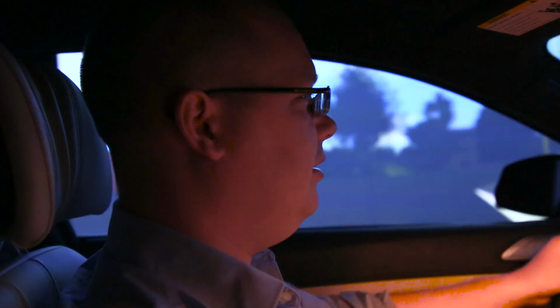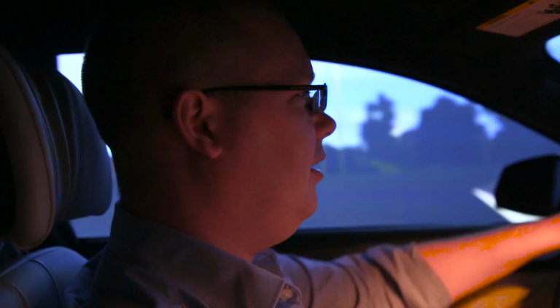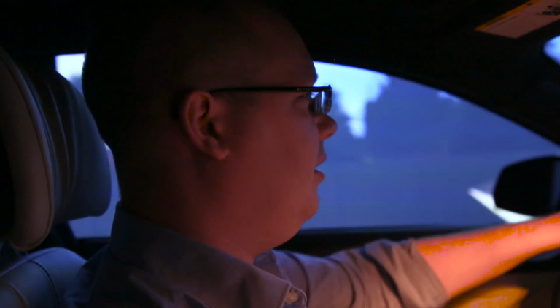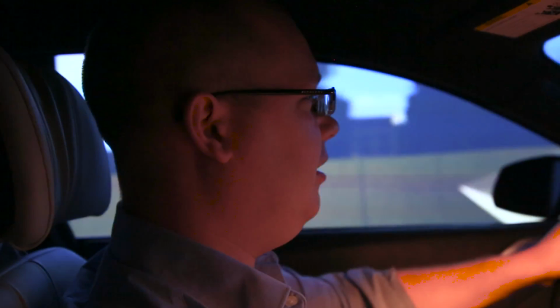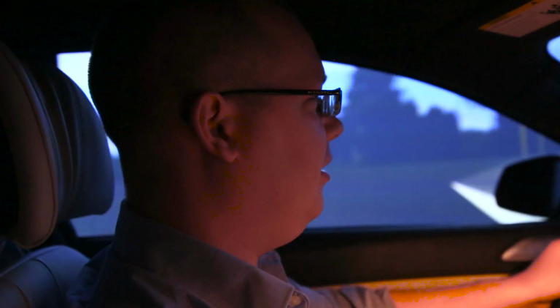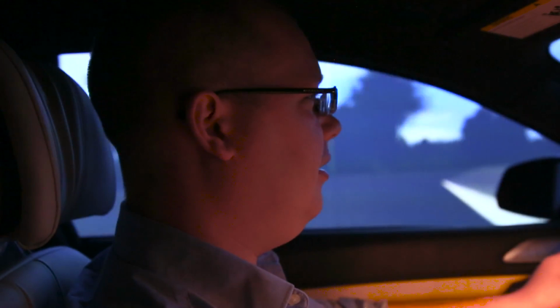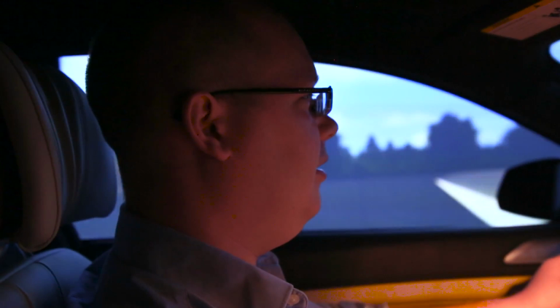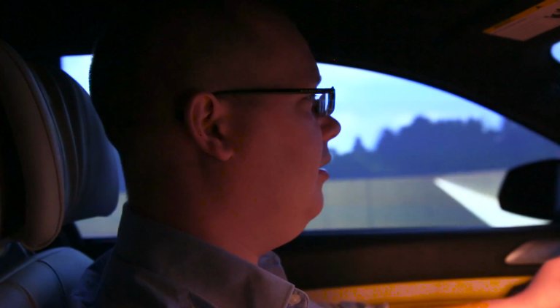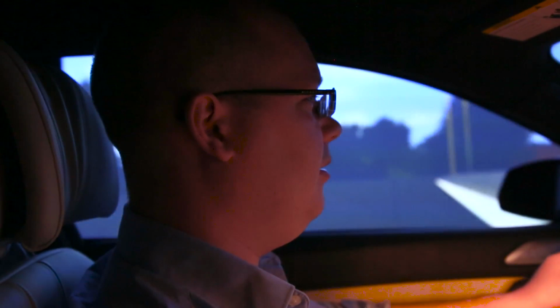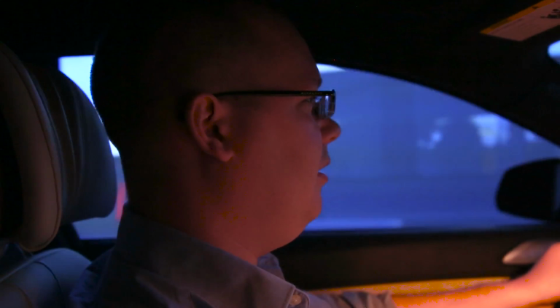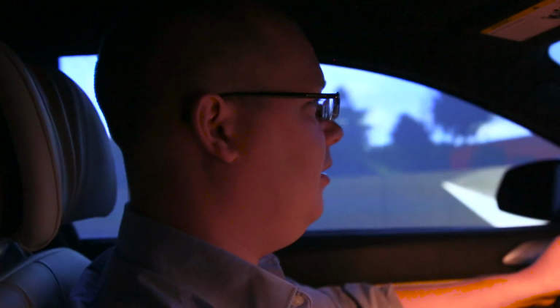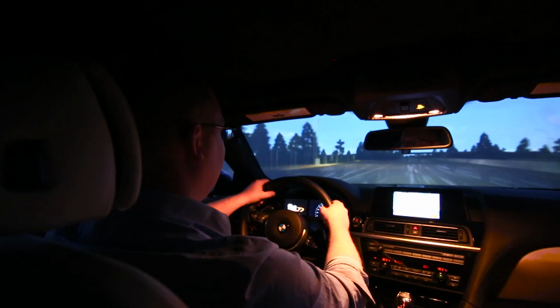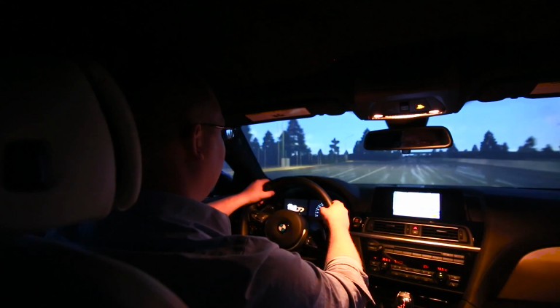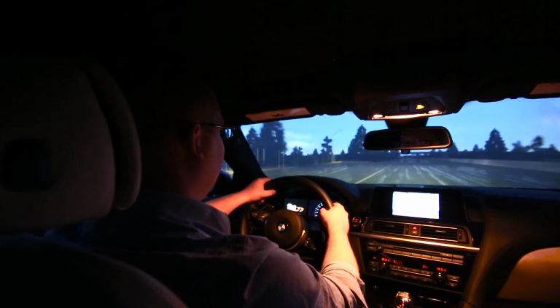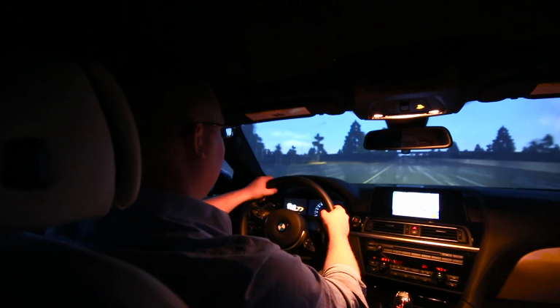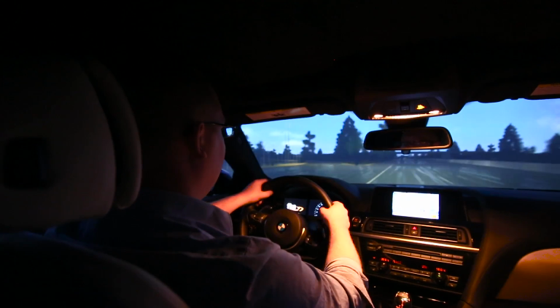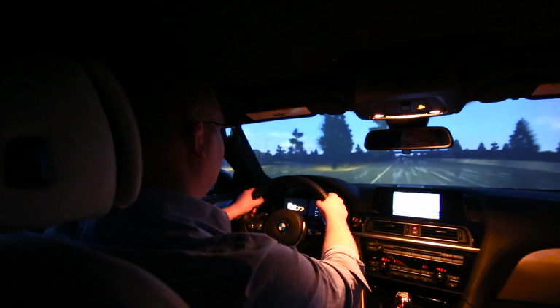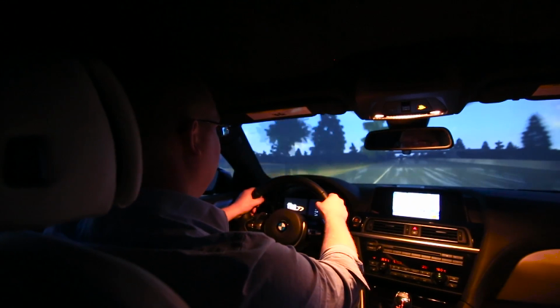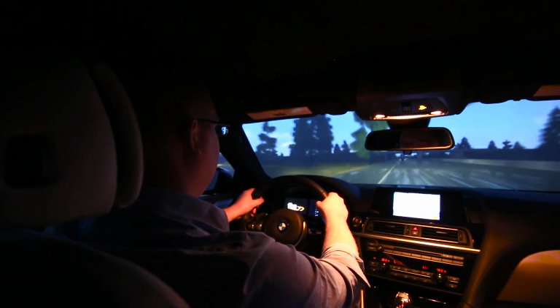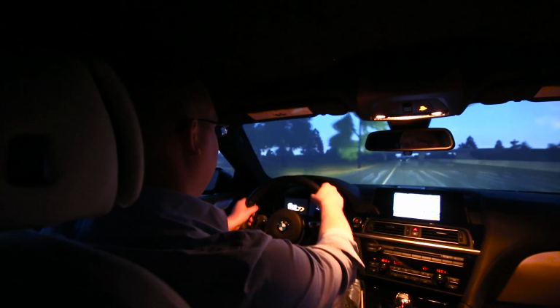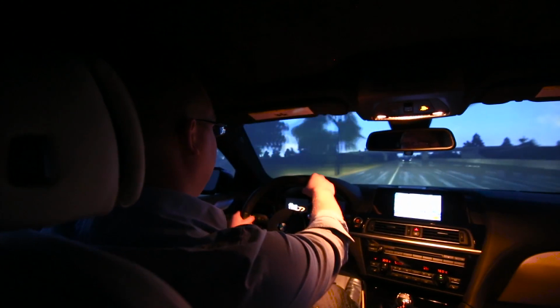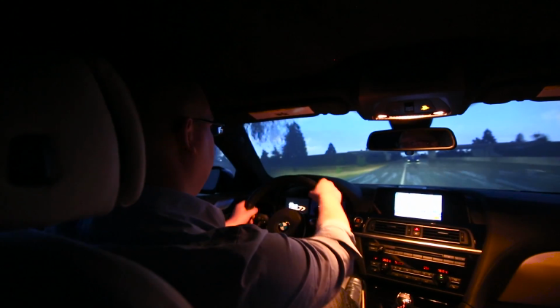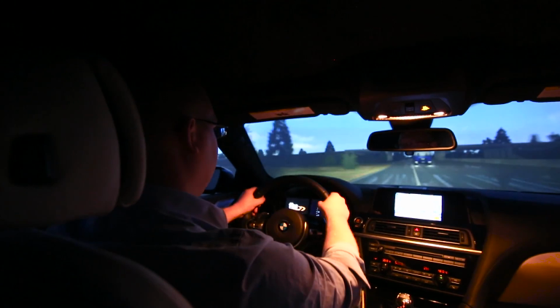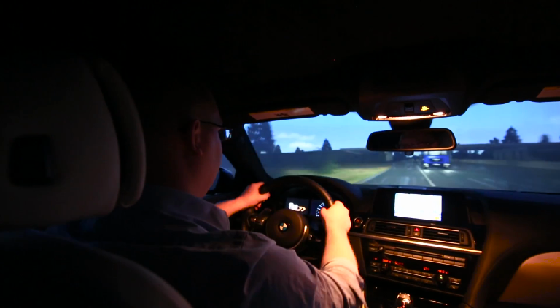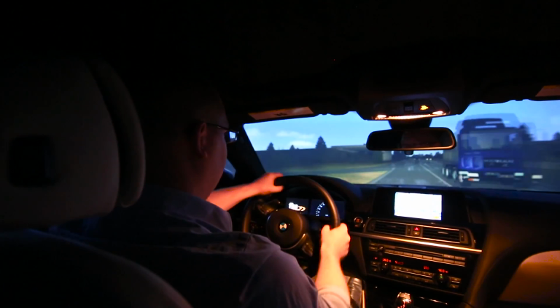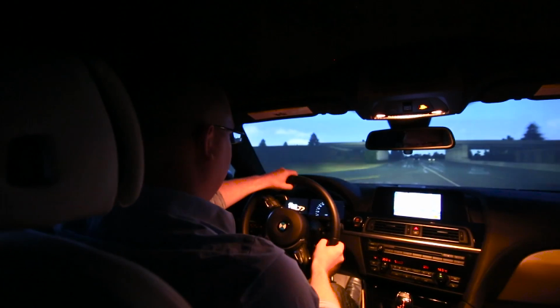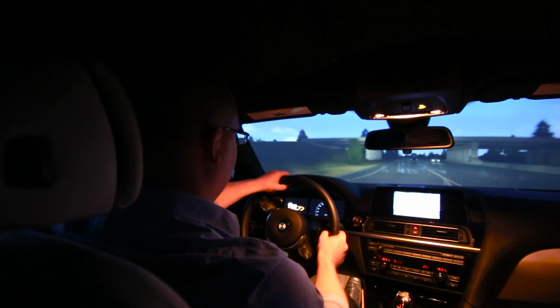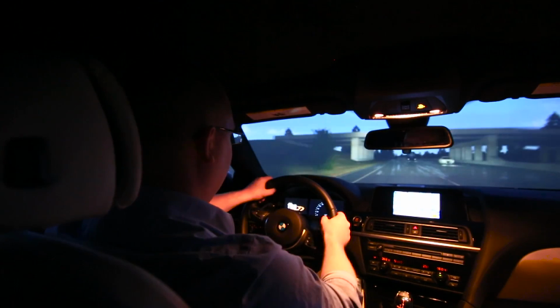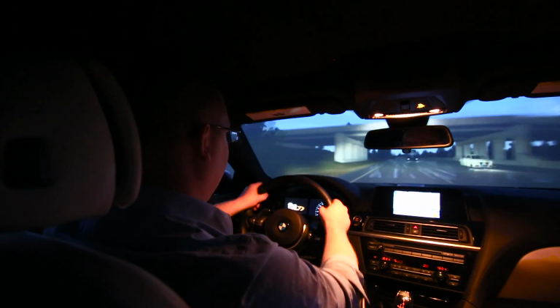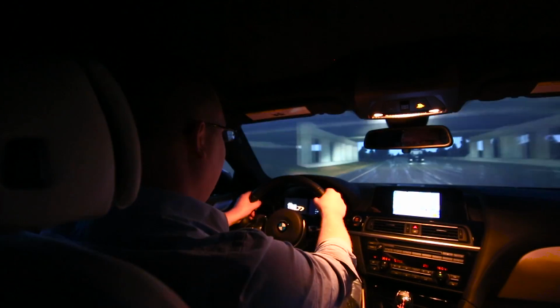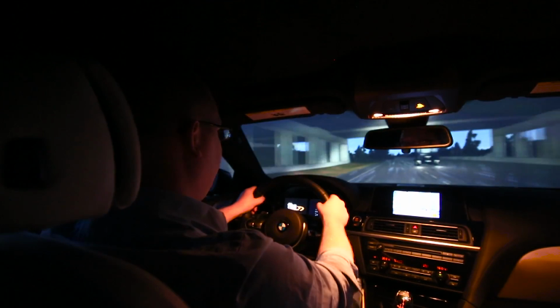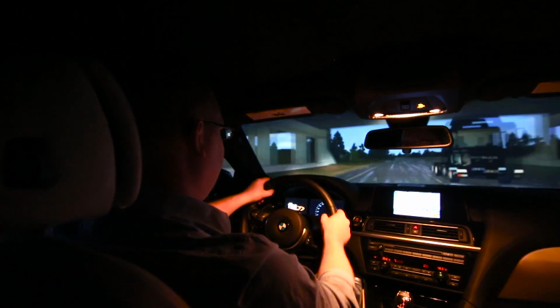So do you want to find out what it's like to drive 150 miles per hour the wrong way down a highway? We did. Check it out.